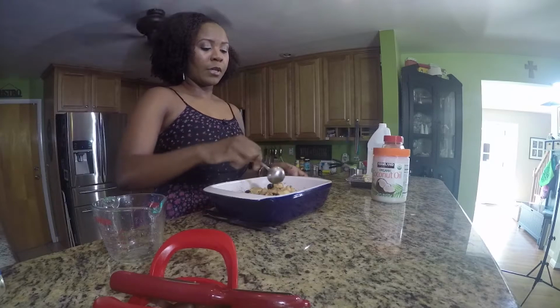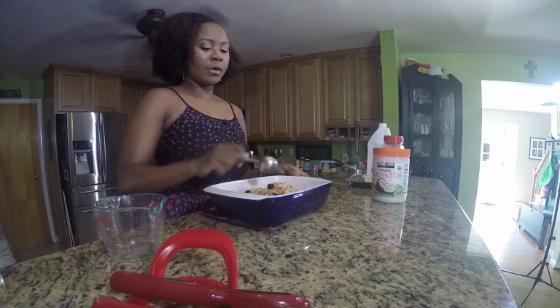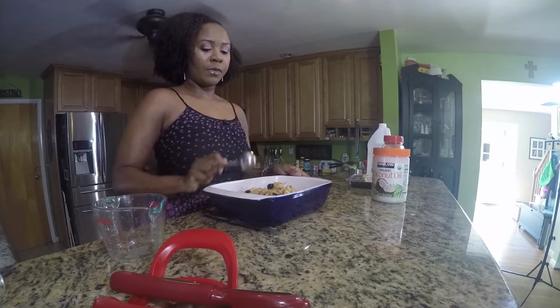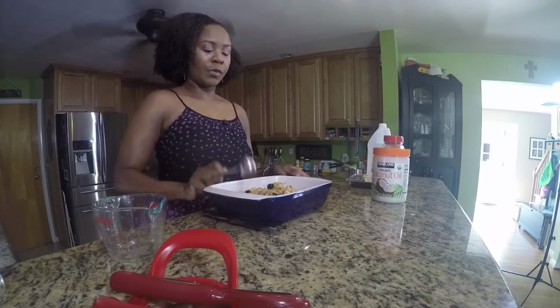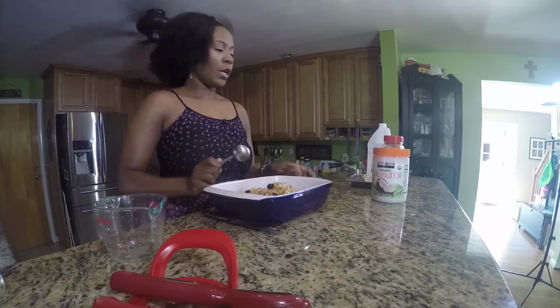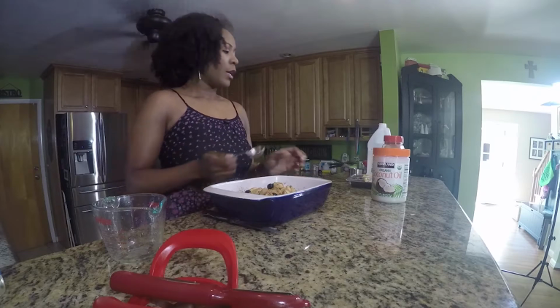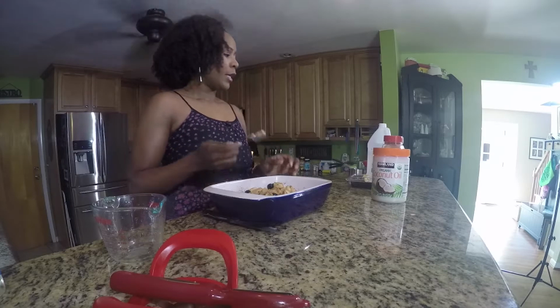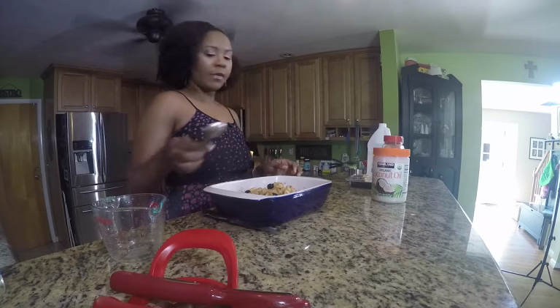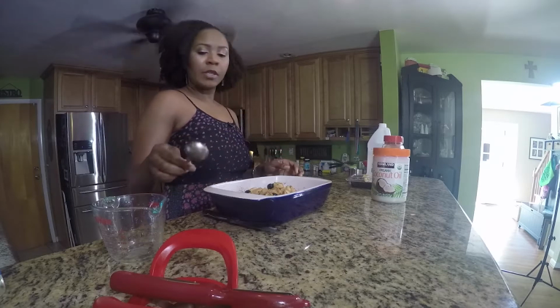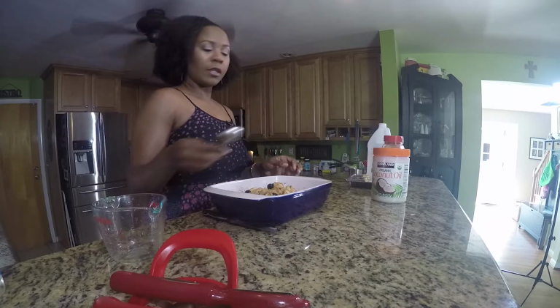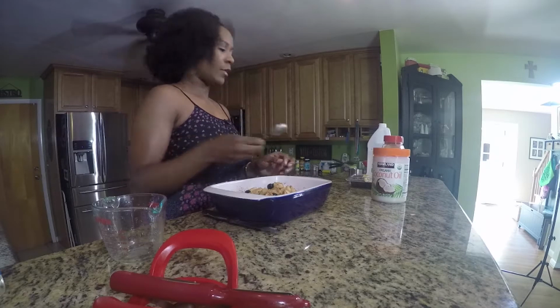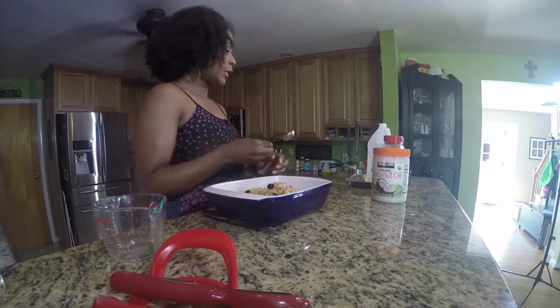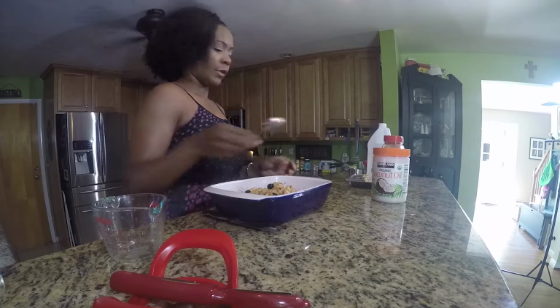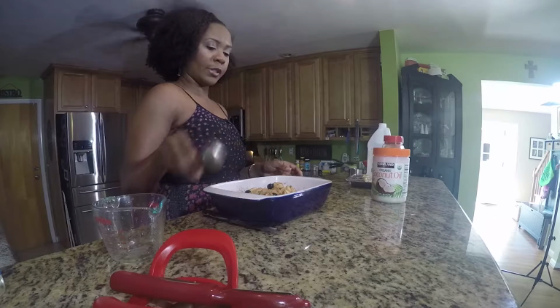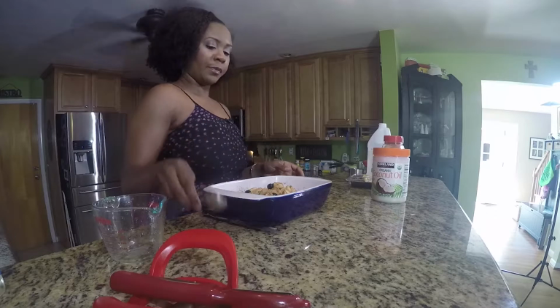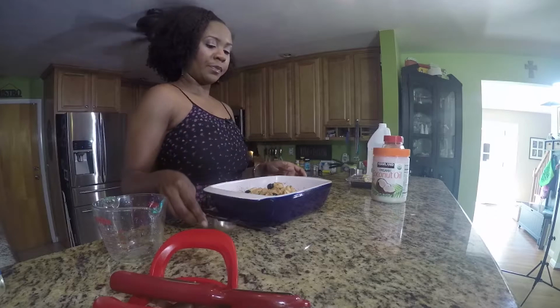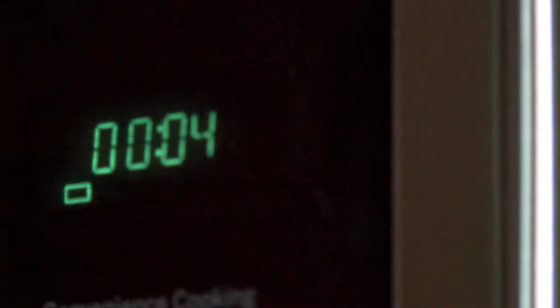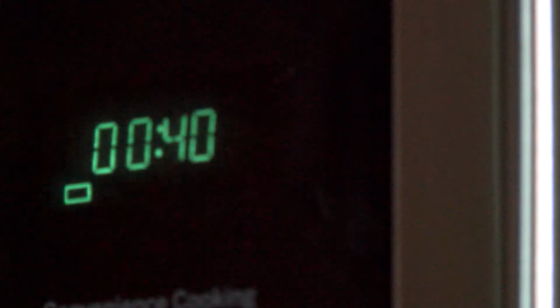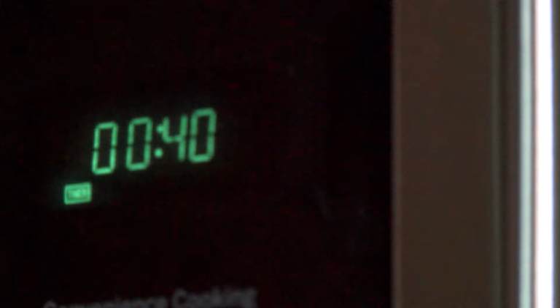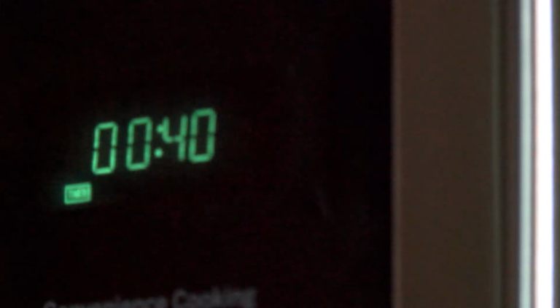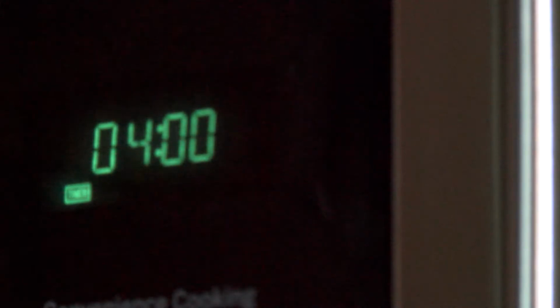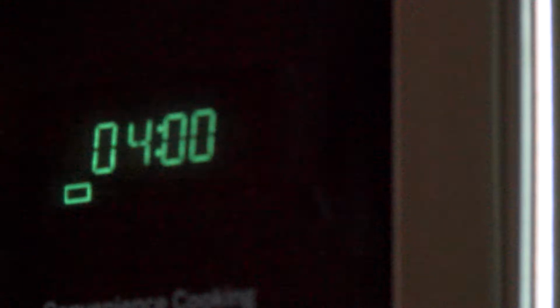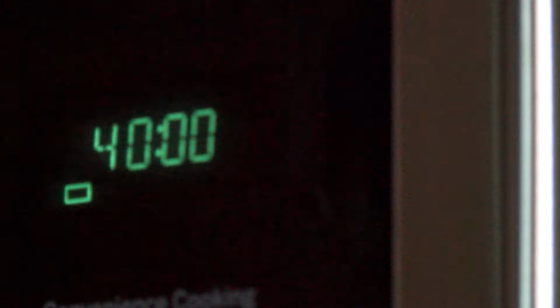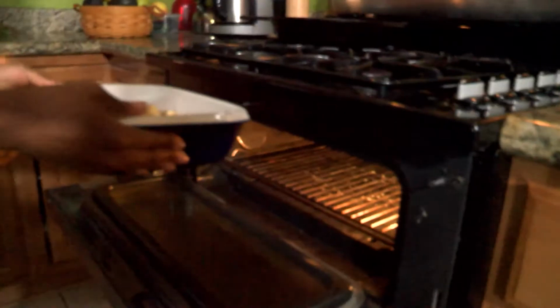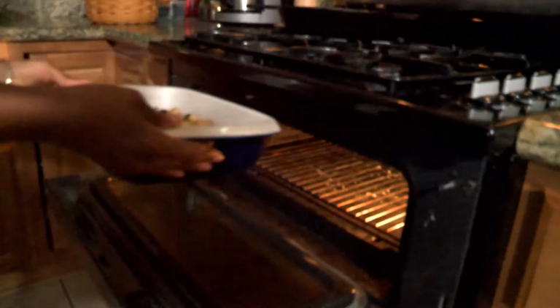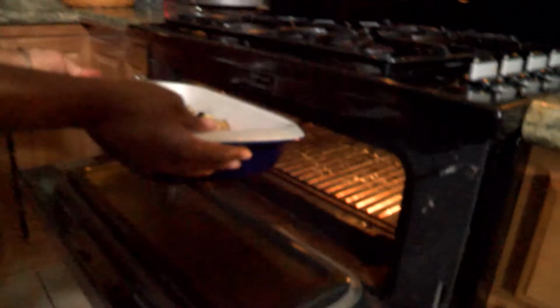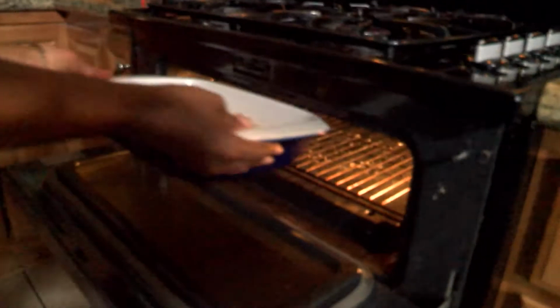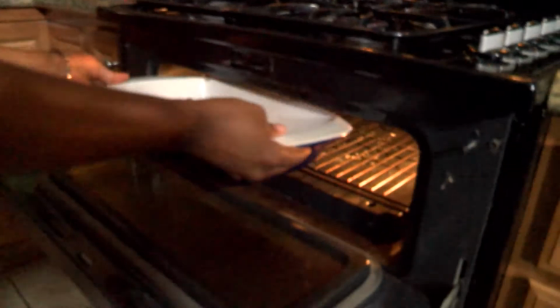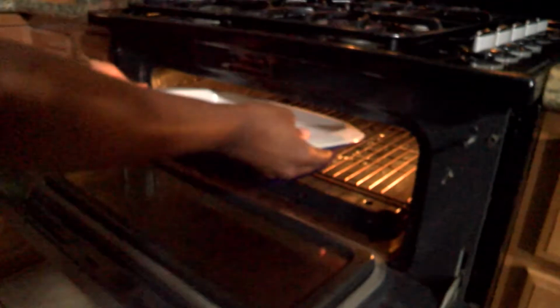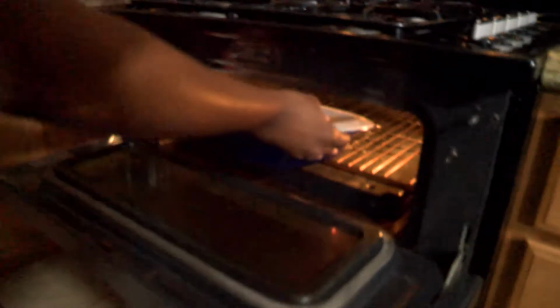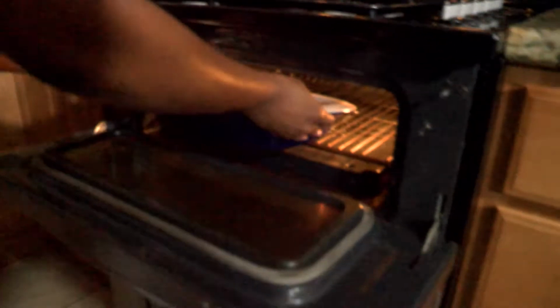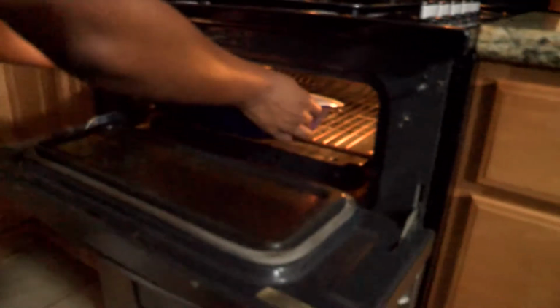The oven is already on and it is set to 375 degrees.